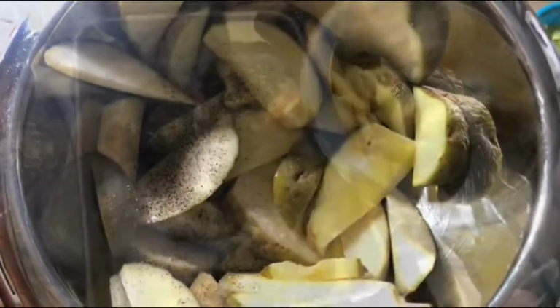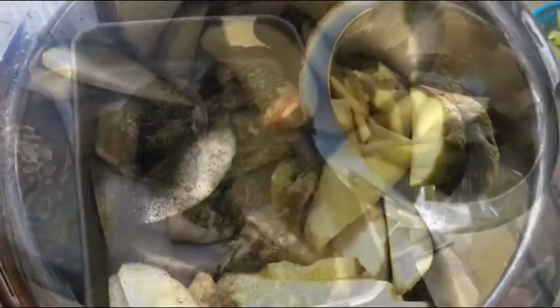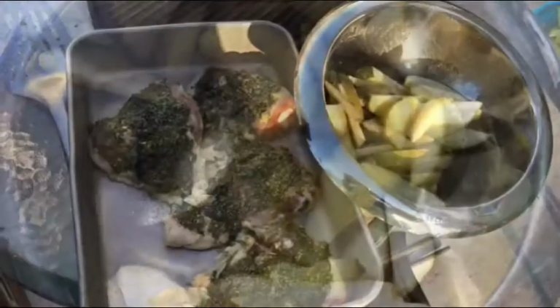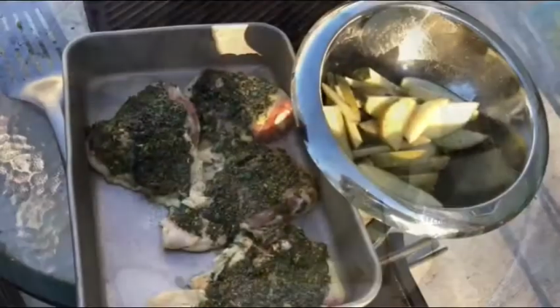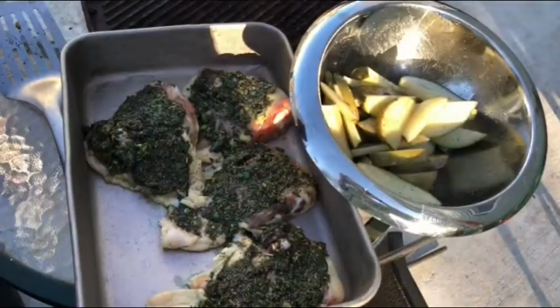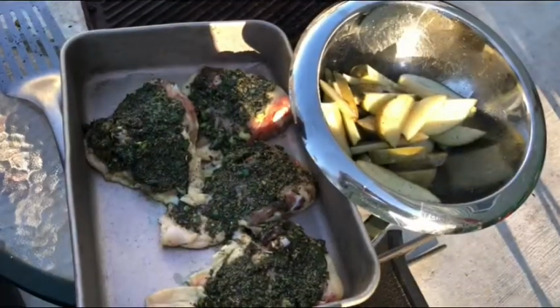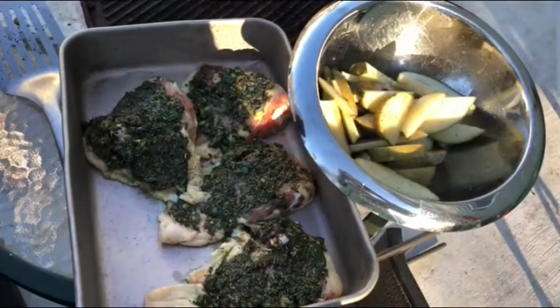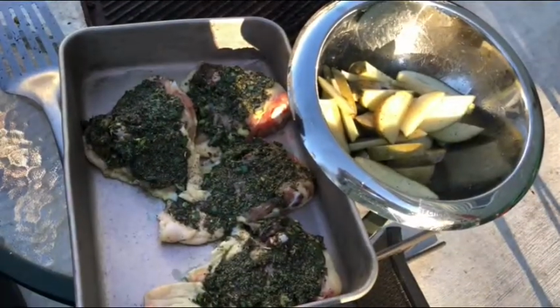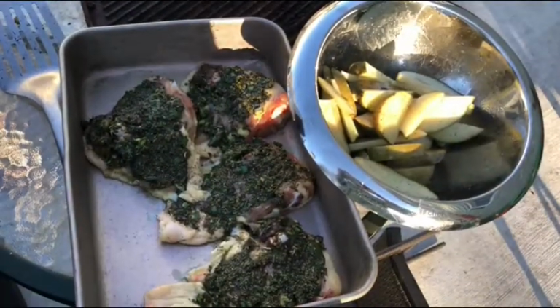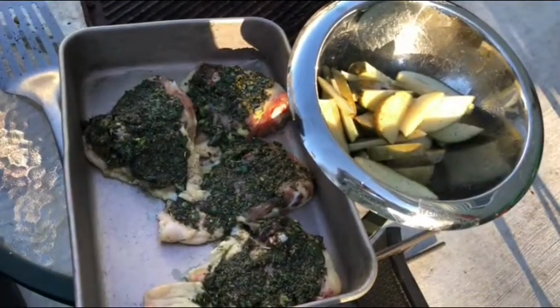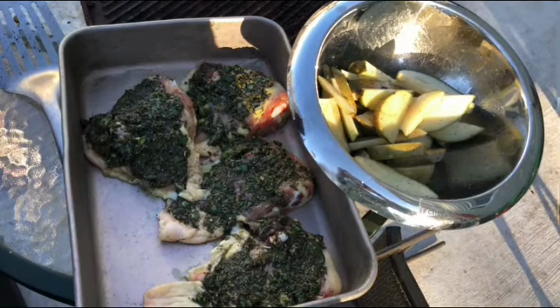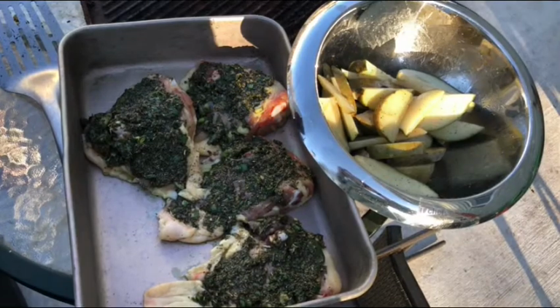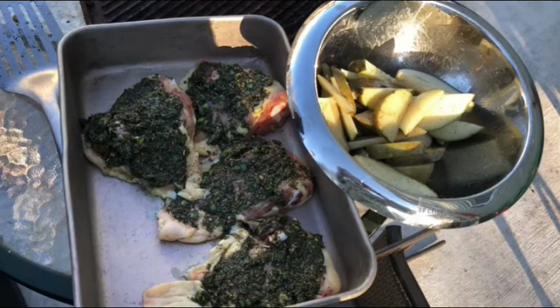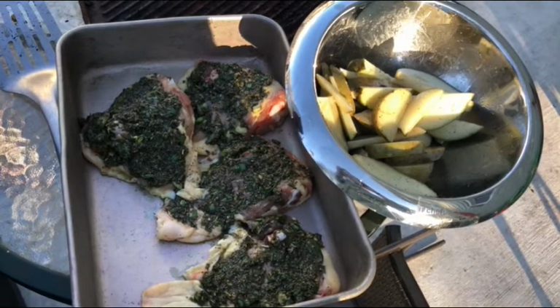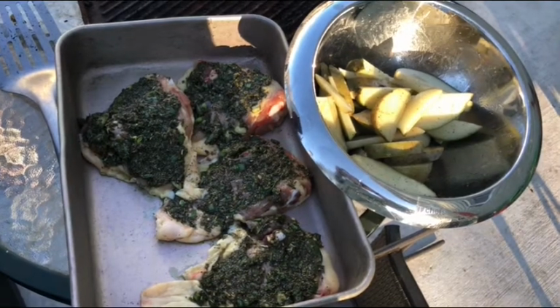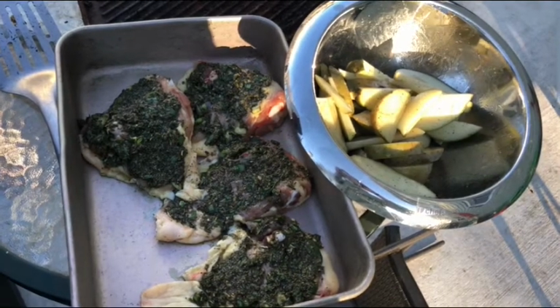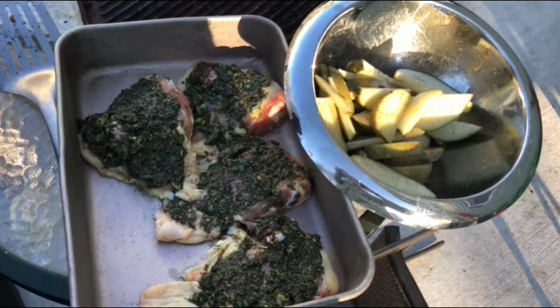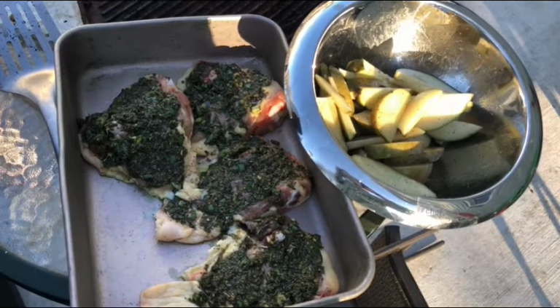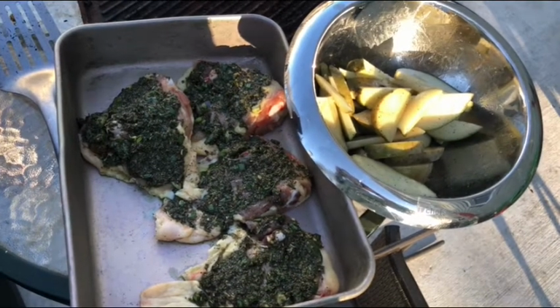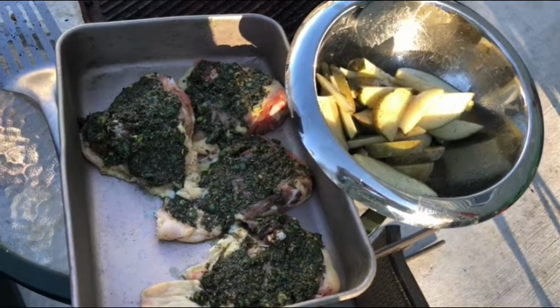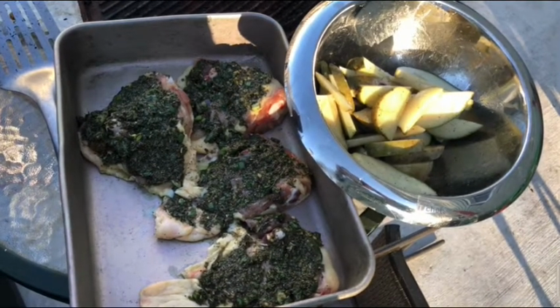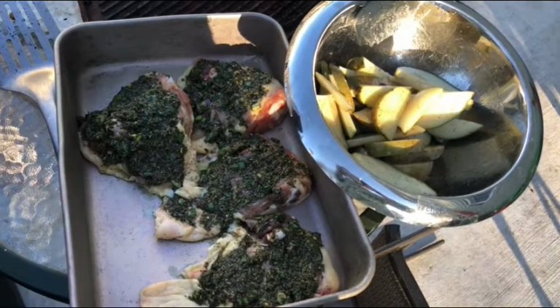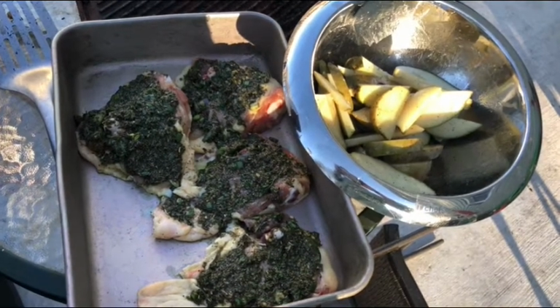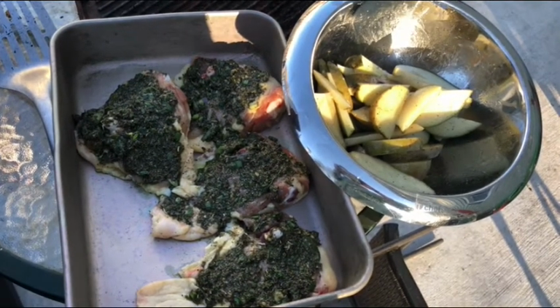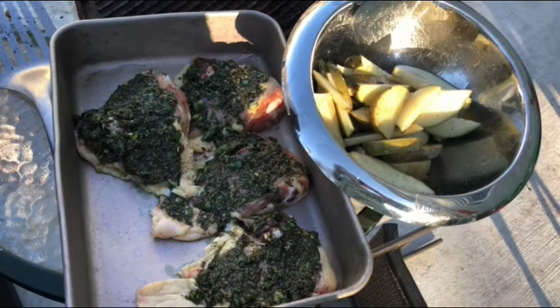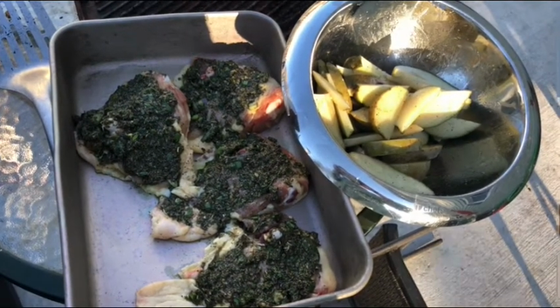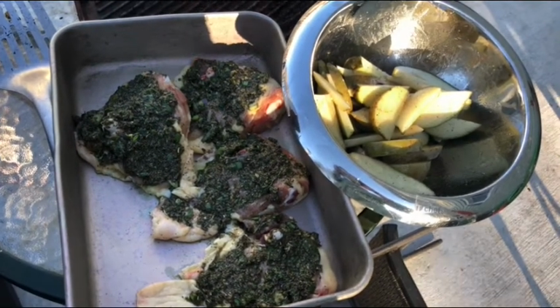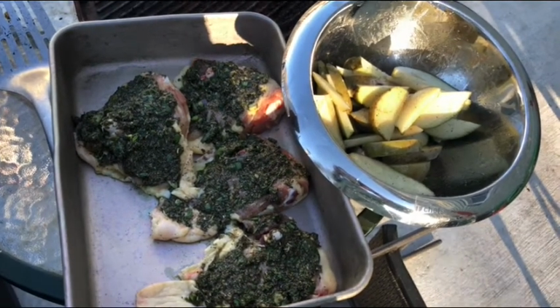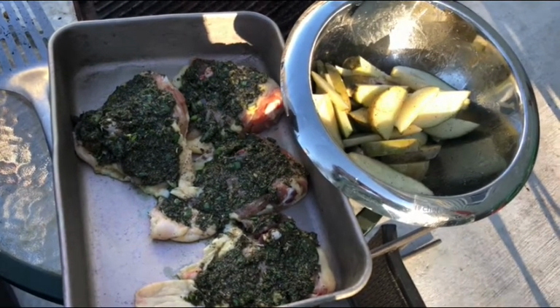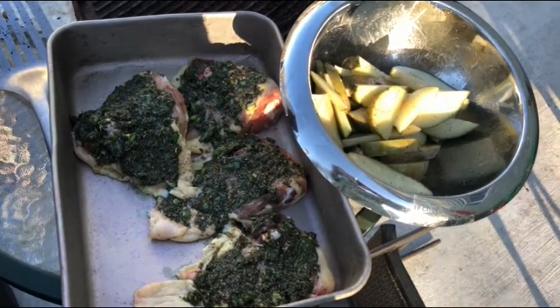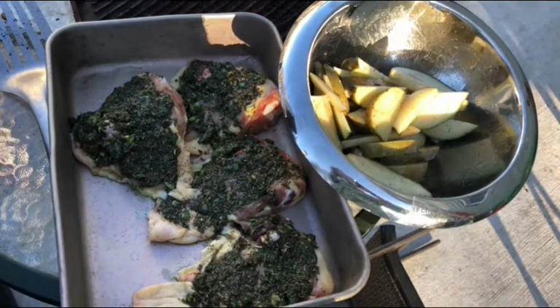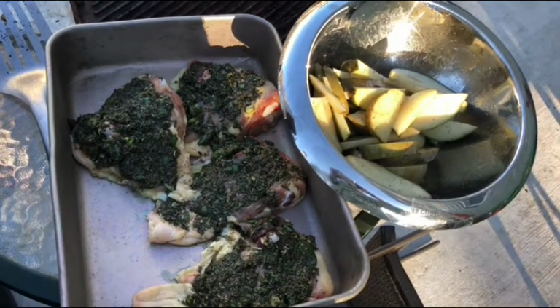Next we're going to add this chicken and potatoes to the grill. Add the chicken first because it's going to take a little bit longer to cook.